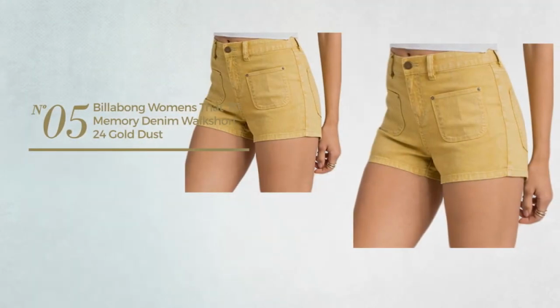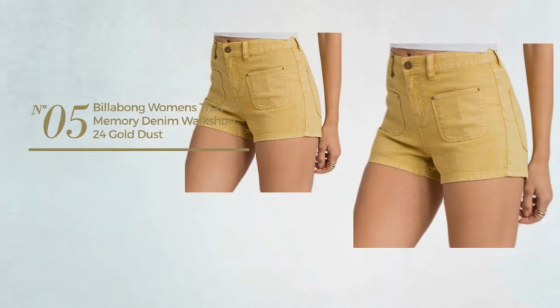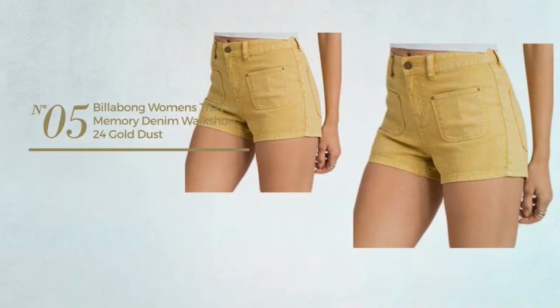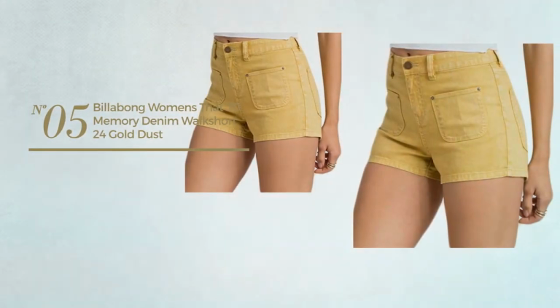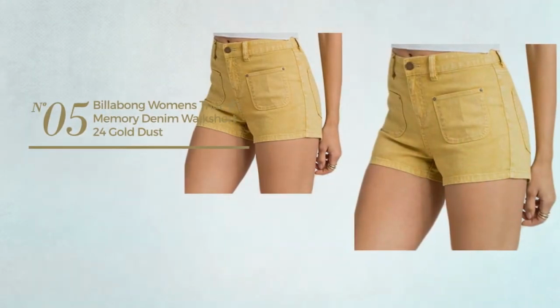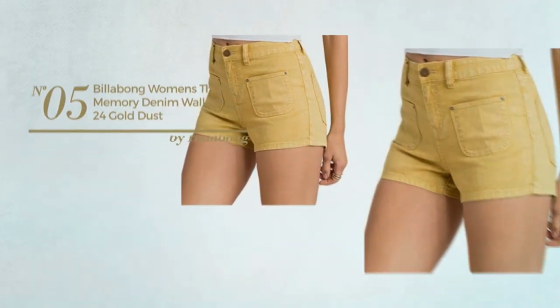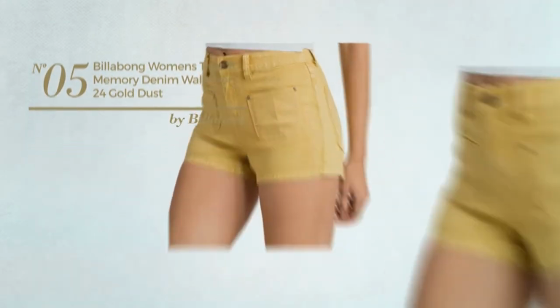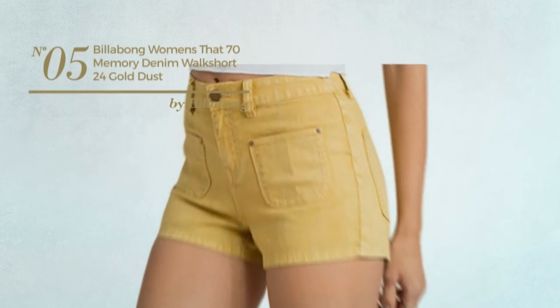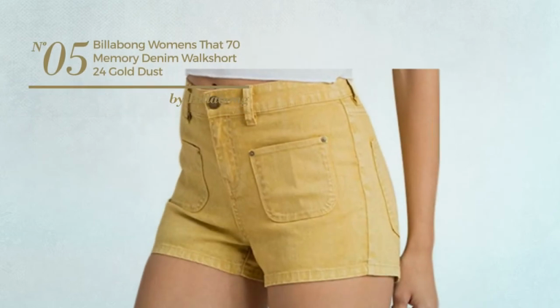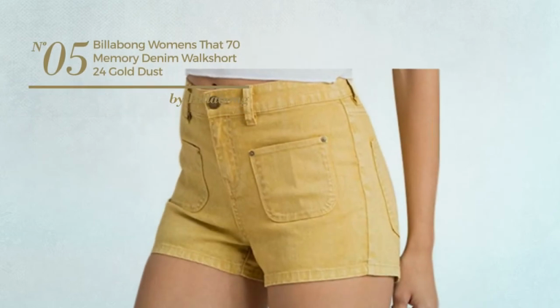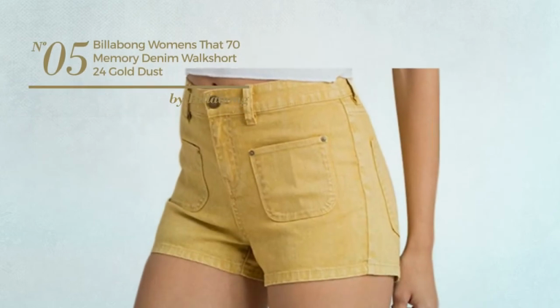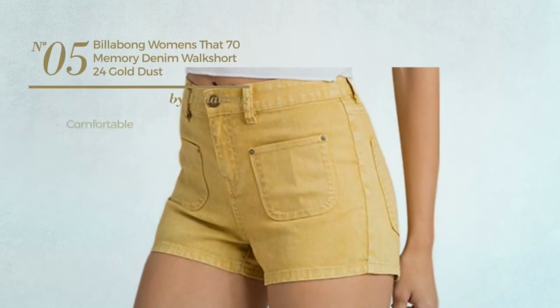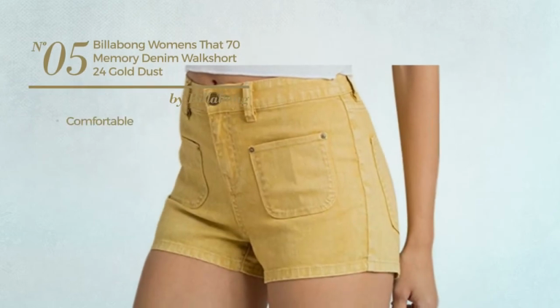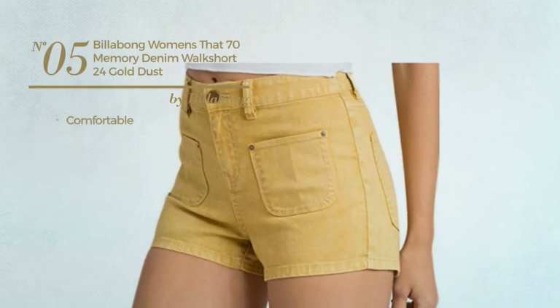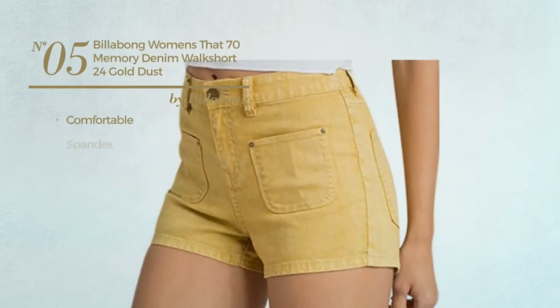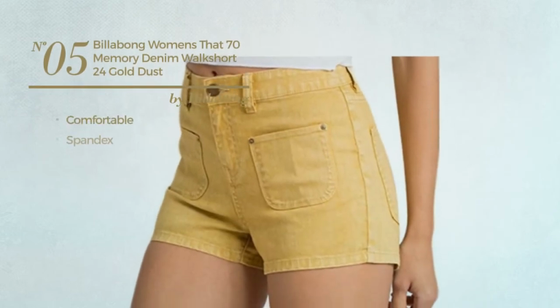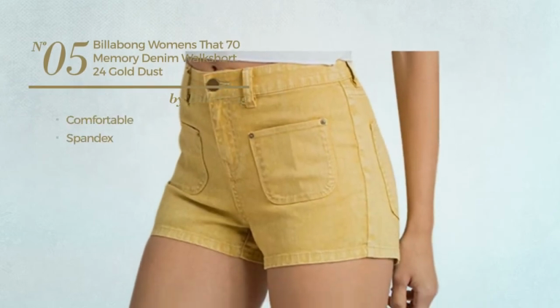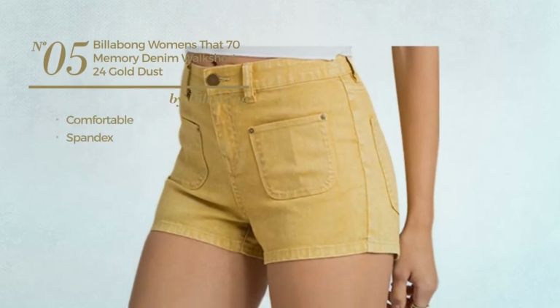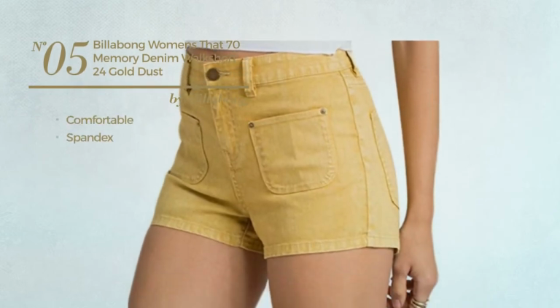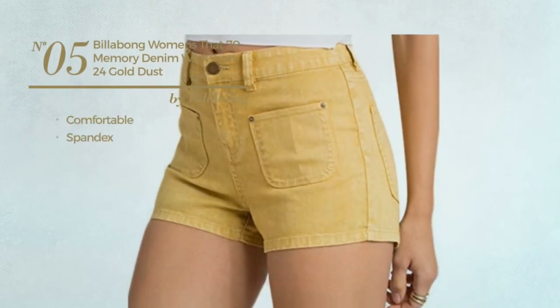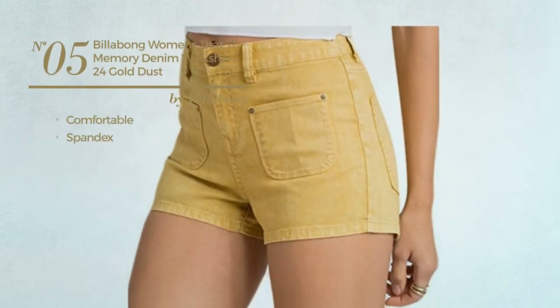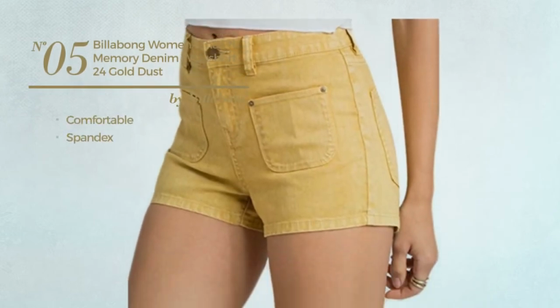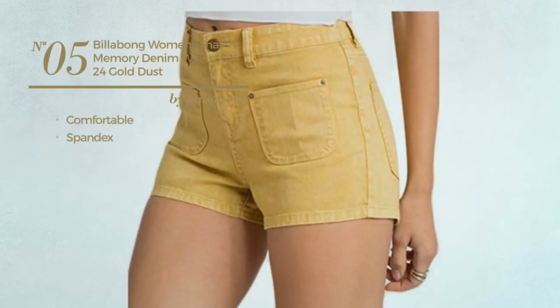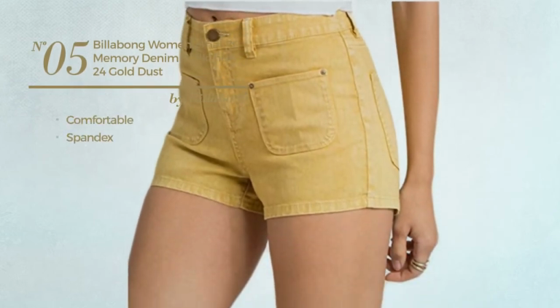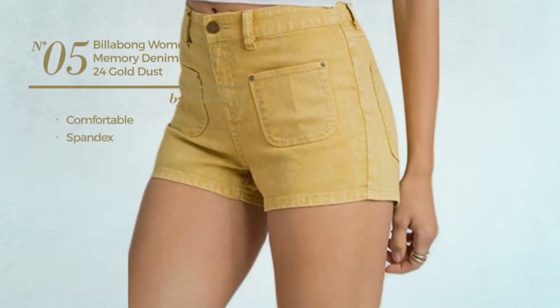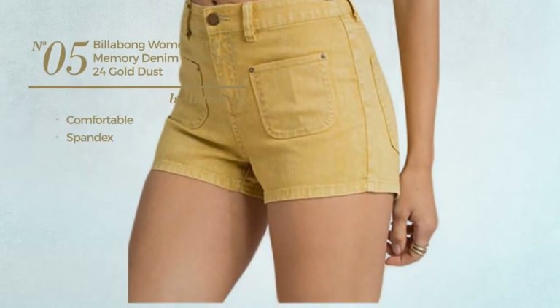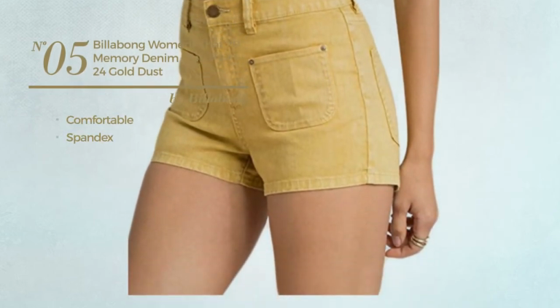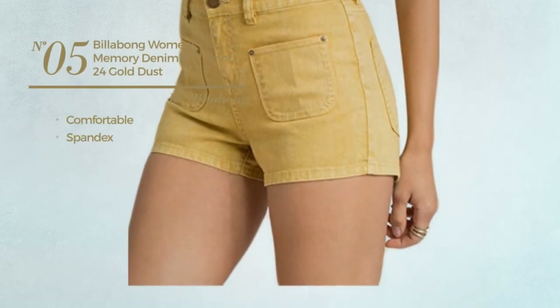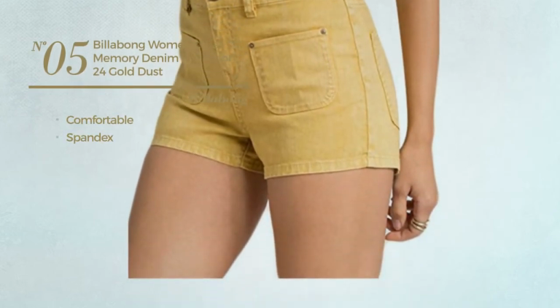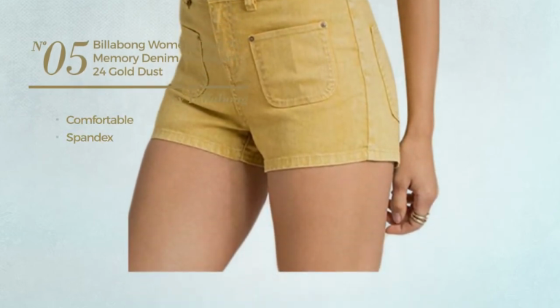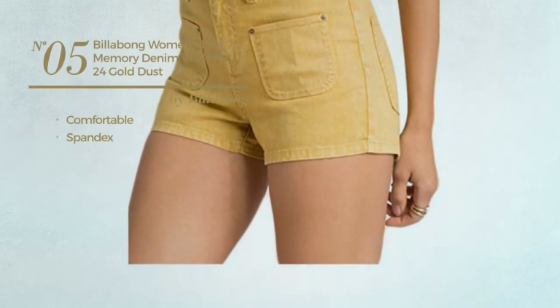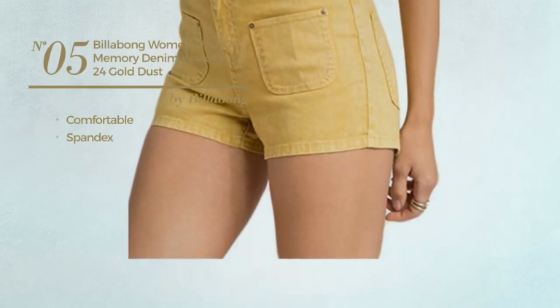Number 5. Made of comfortable spandex. Available in two other colors.